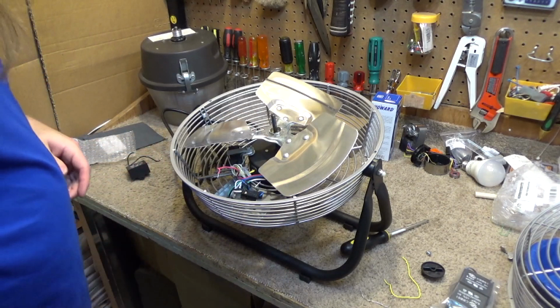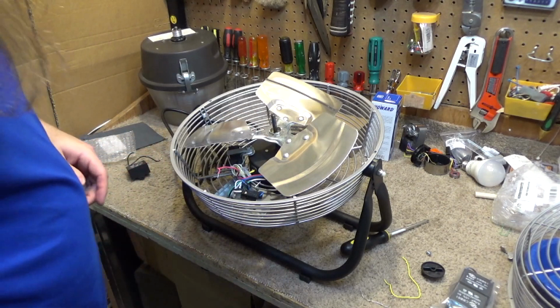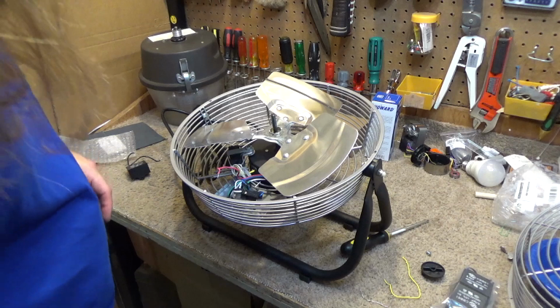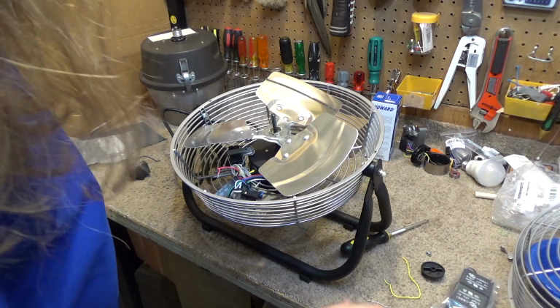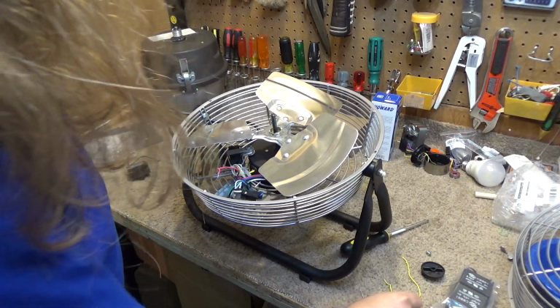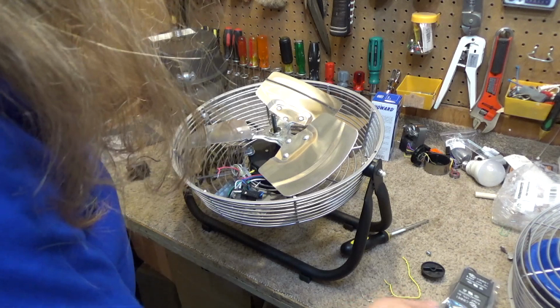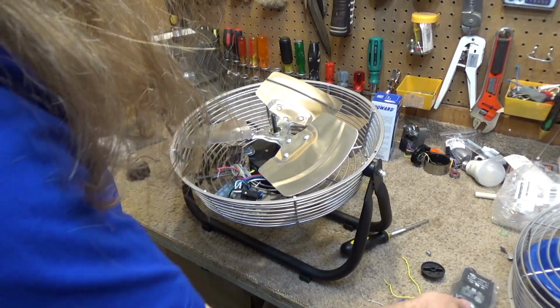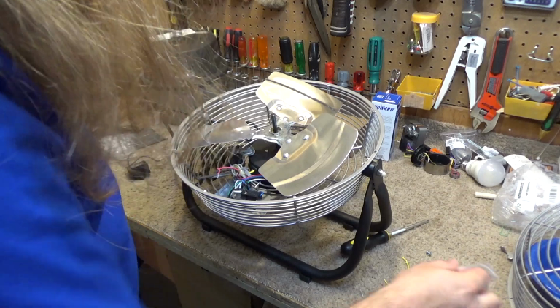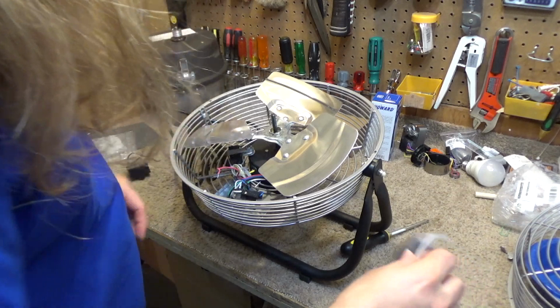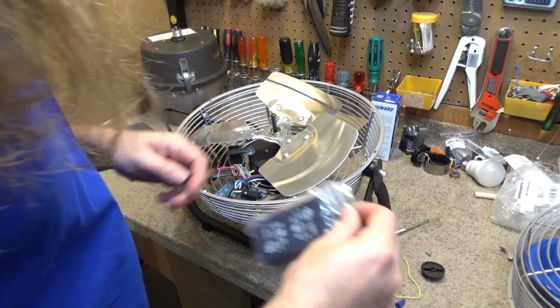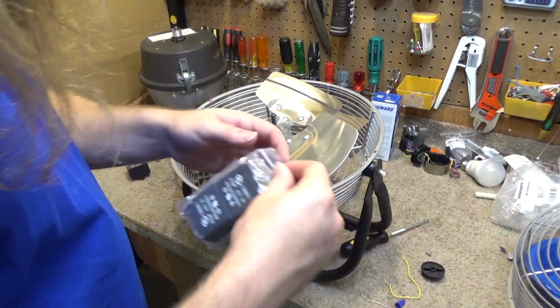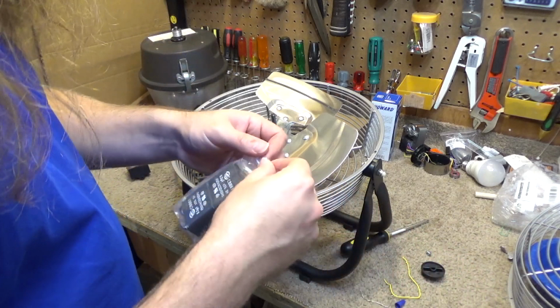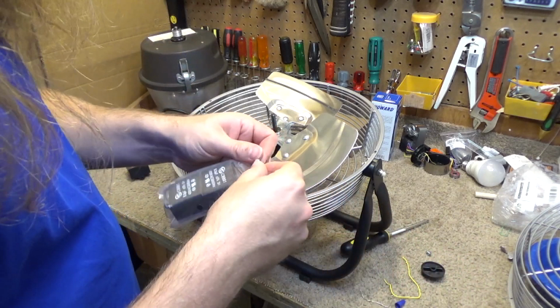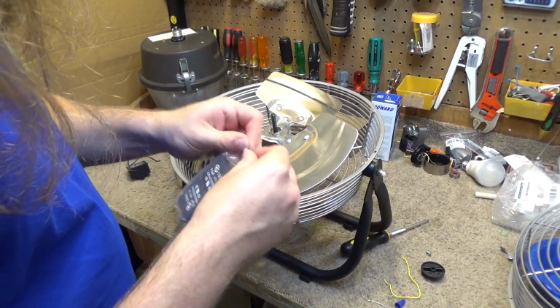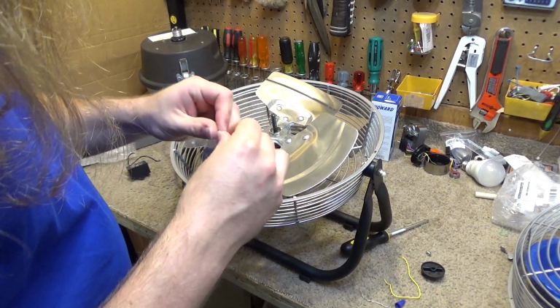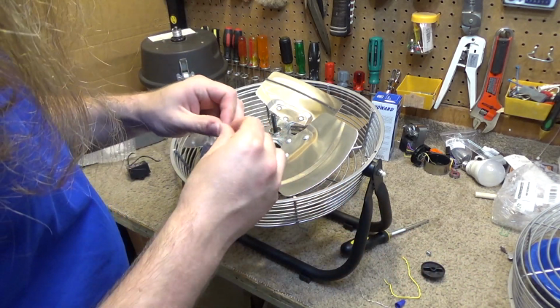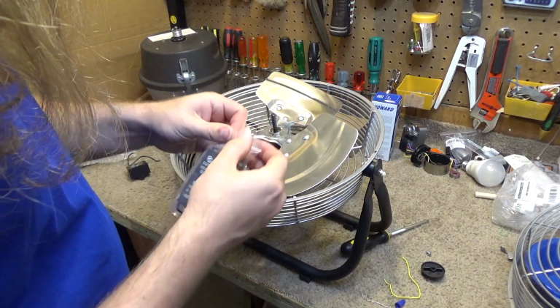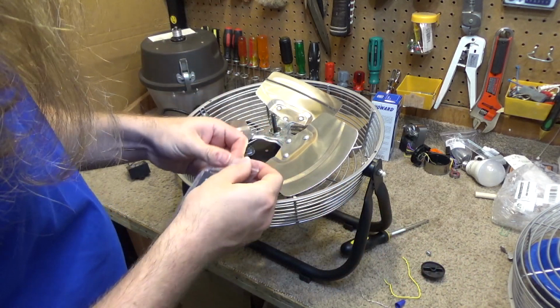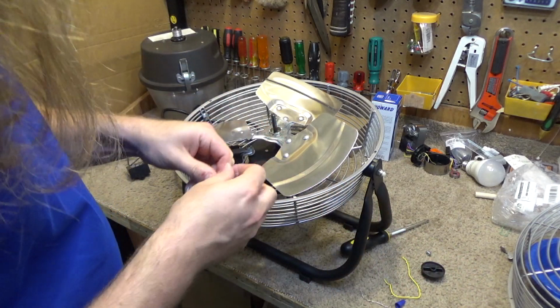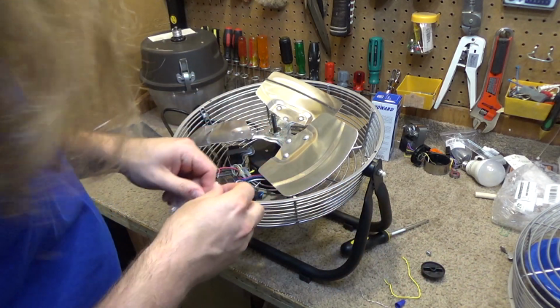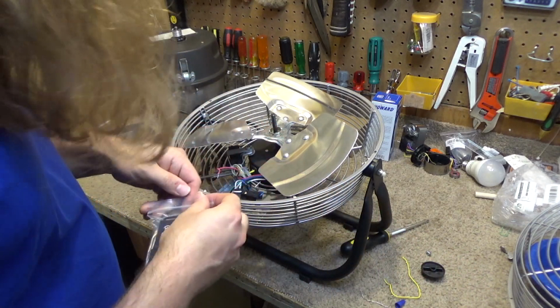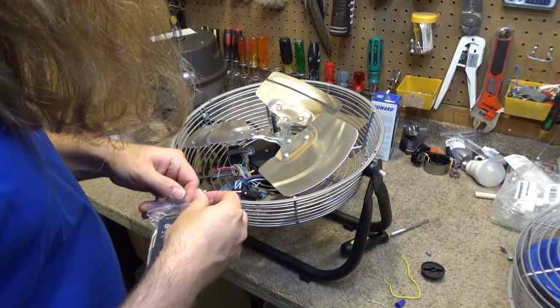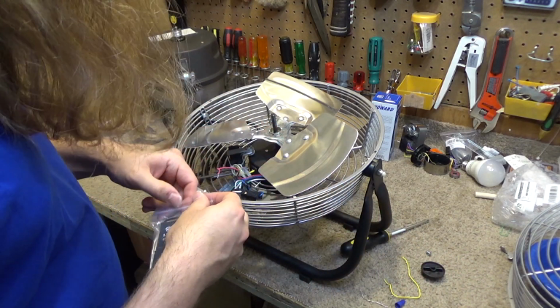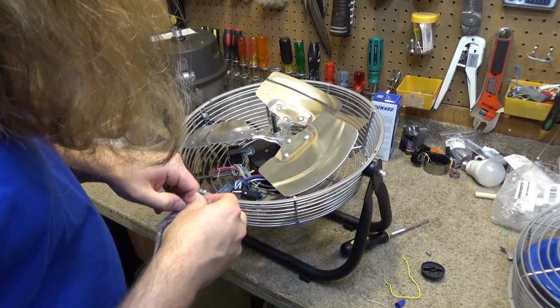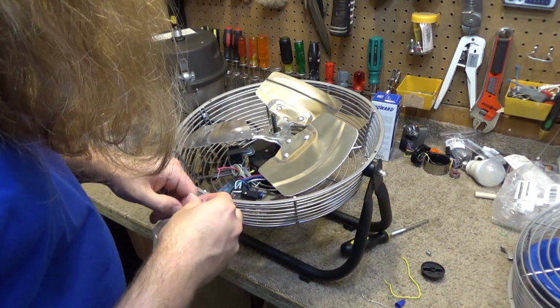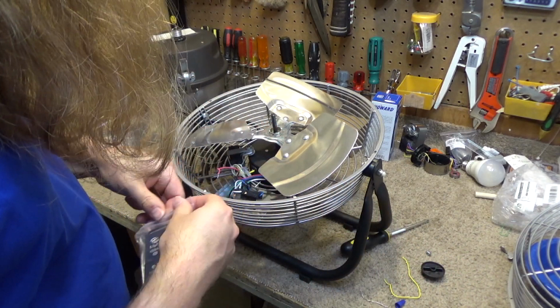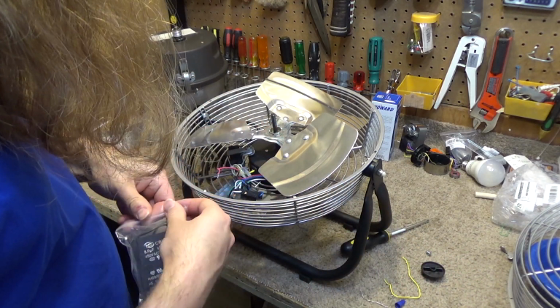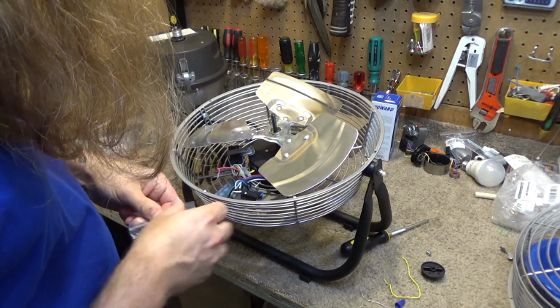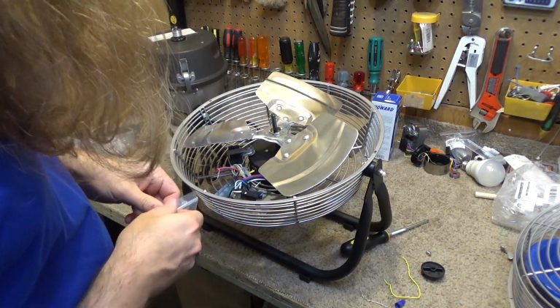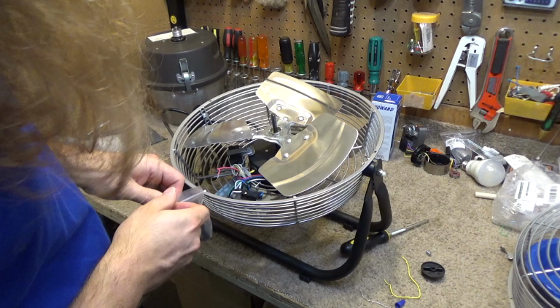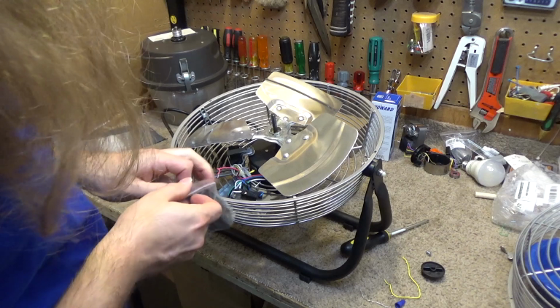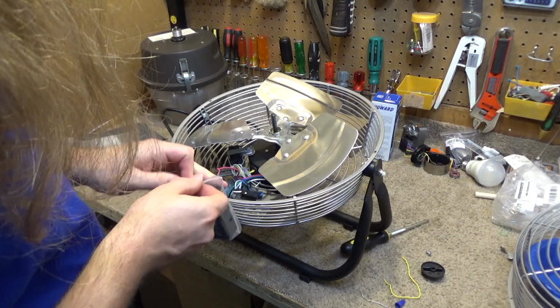Okay, let's connect our 8 microfarad capacitor.